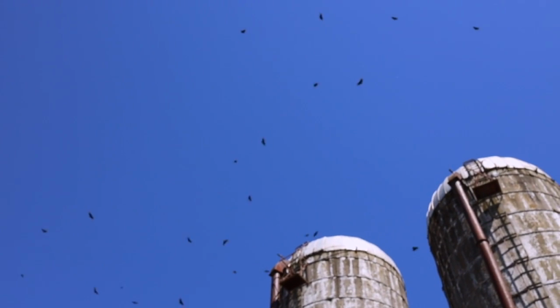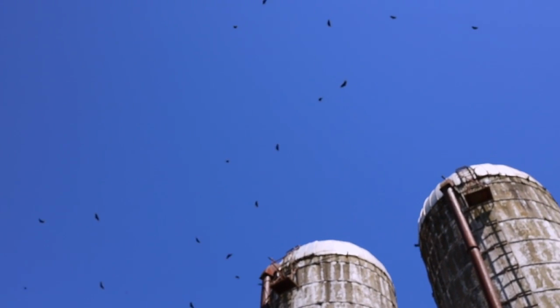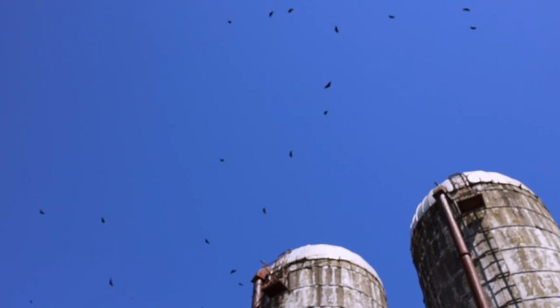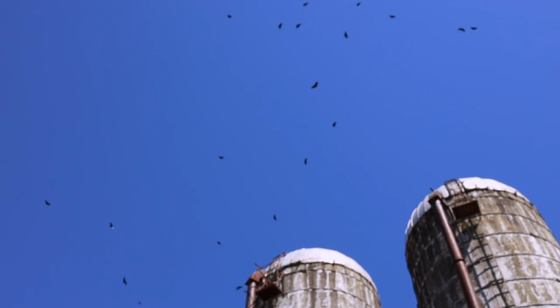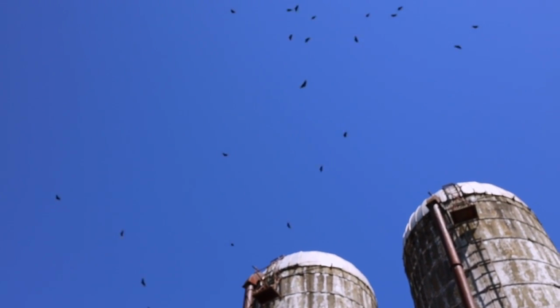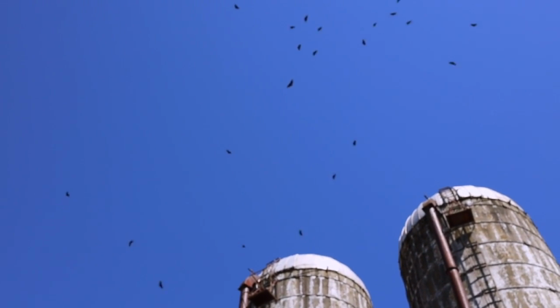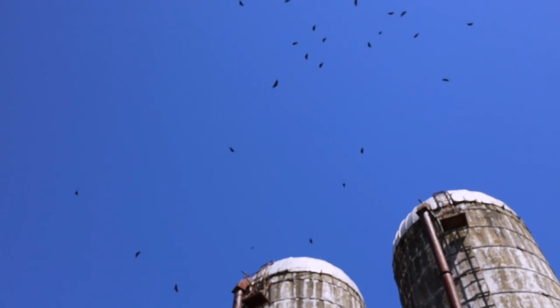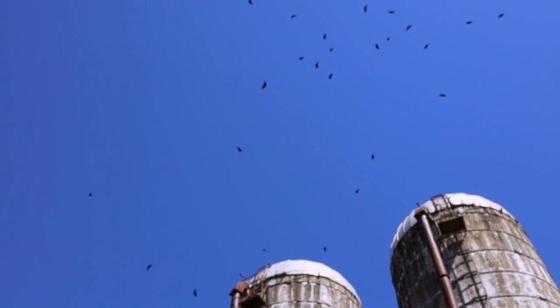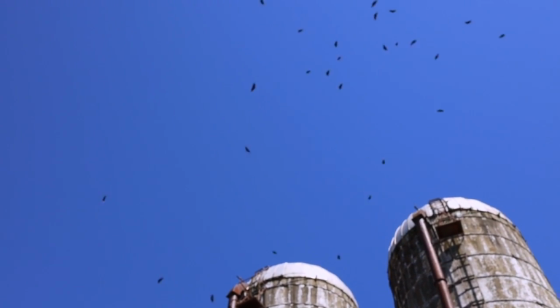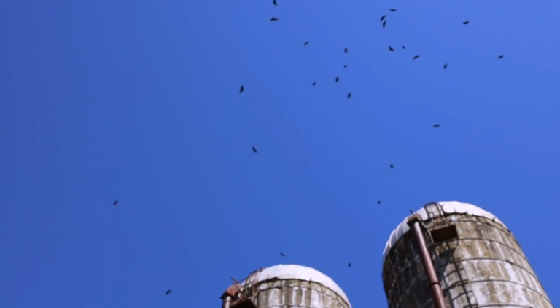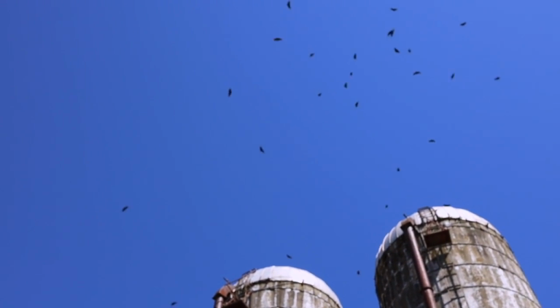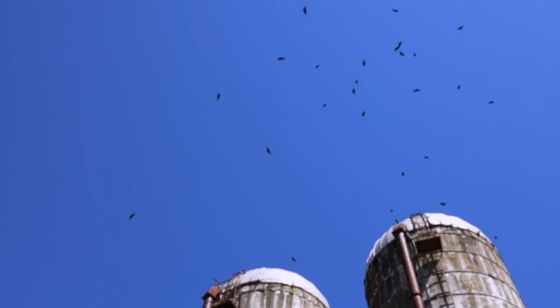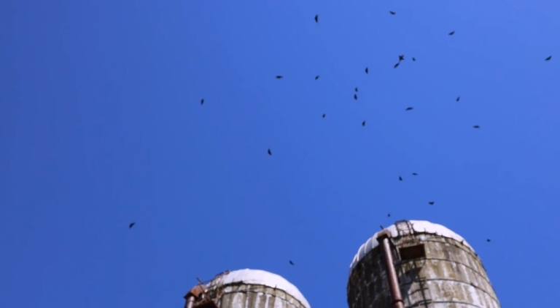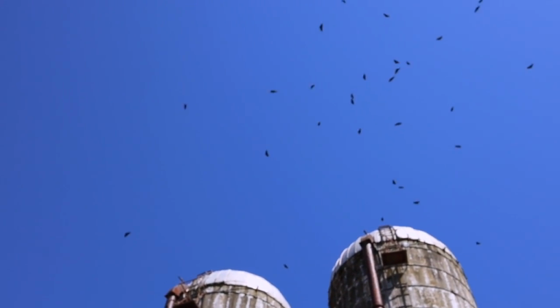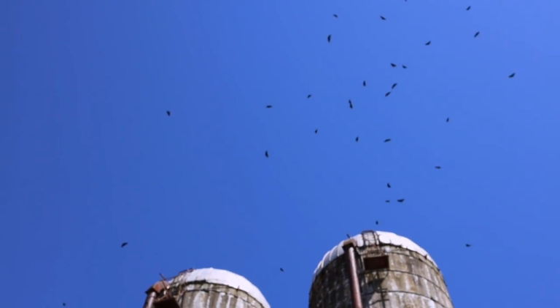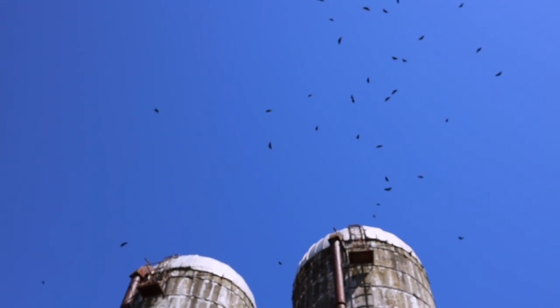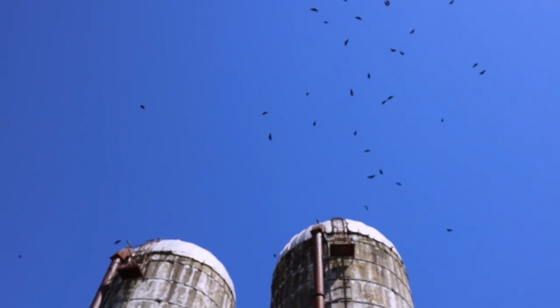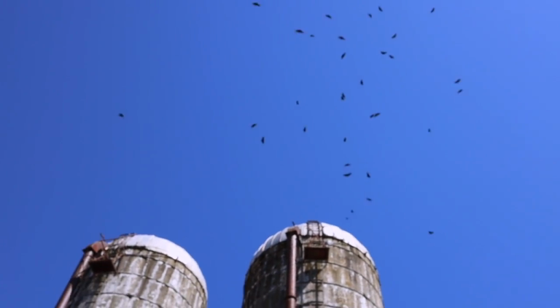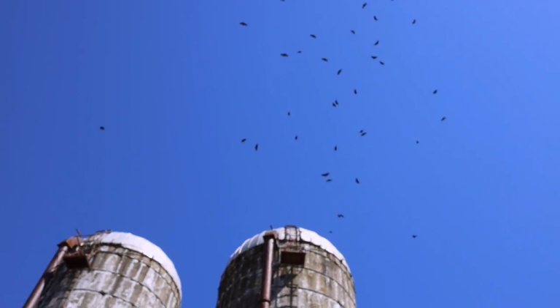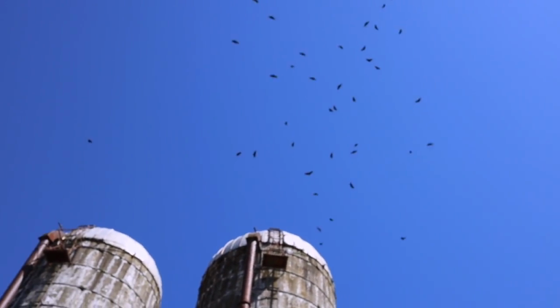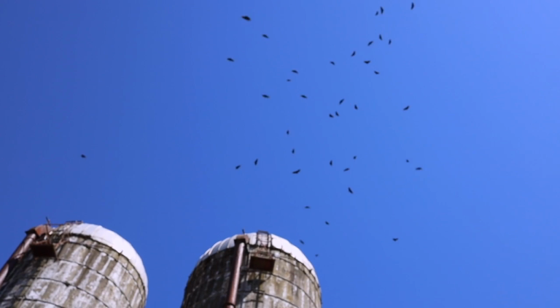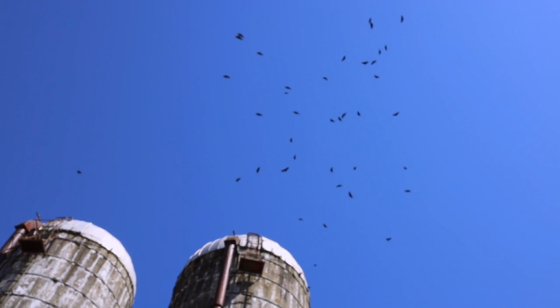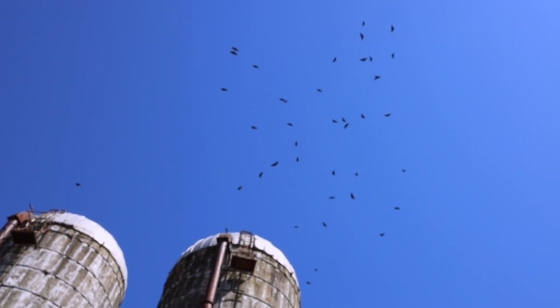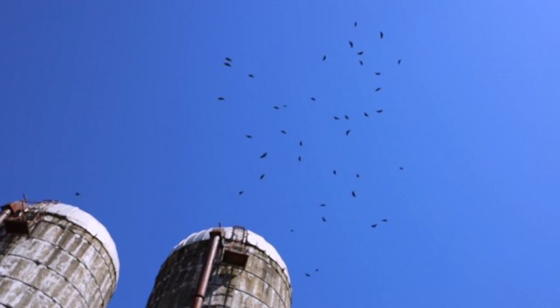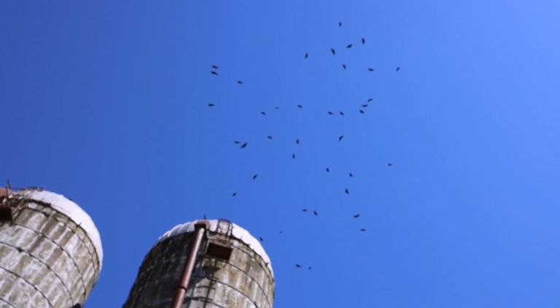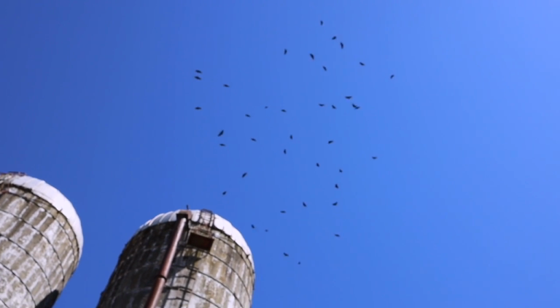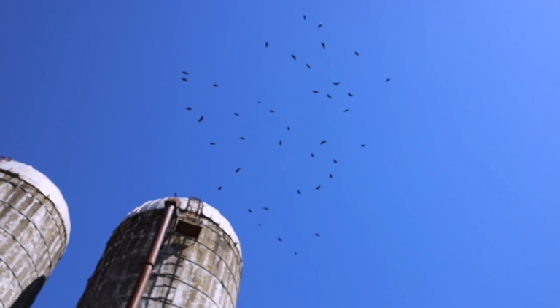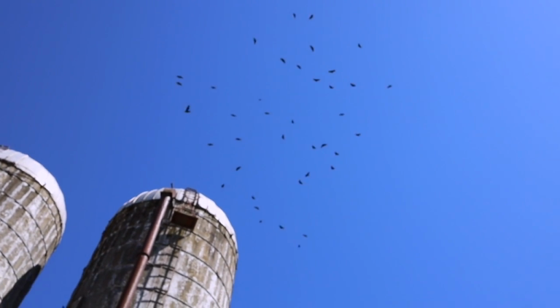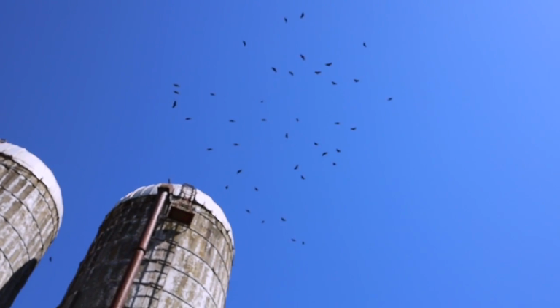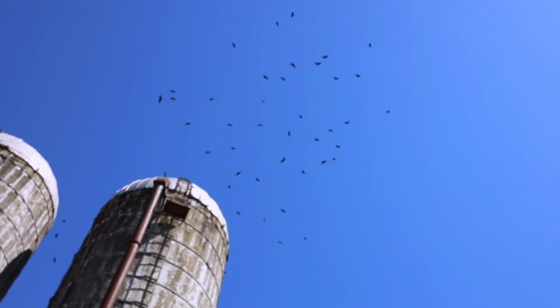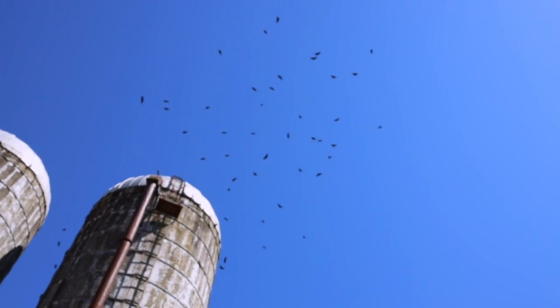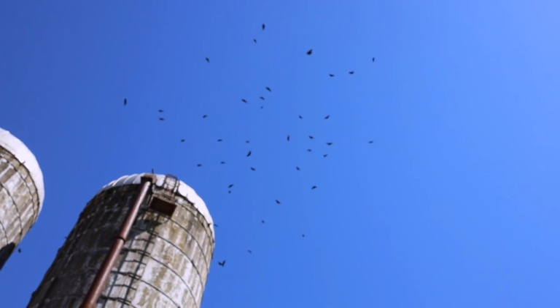These are turkey vultures, also known as turkey buzzards. They were flying over the farm.